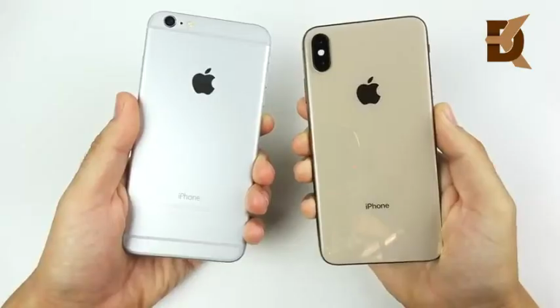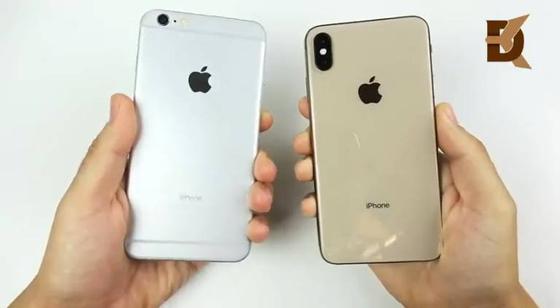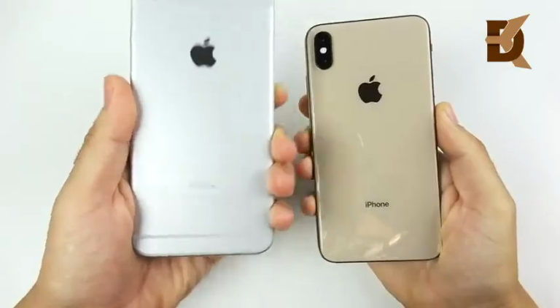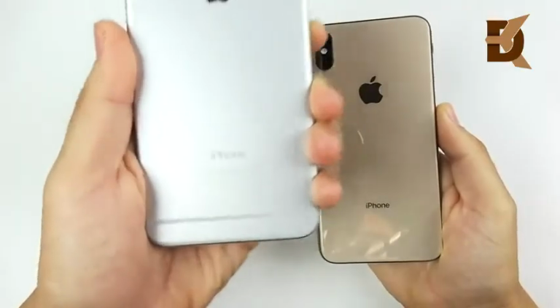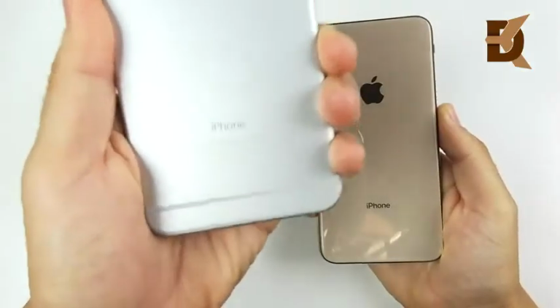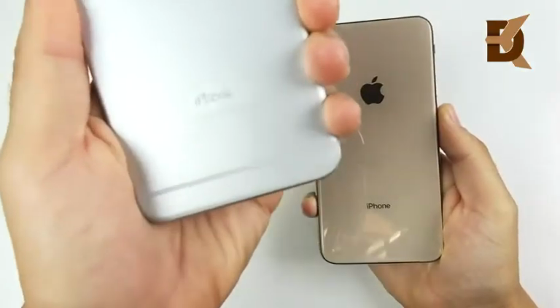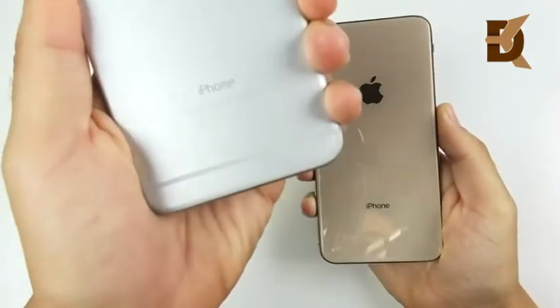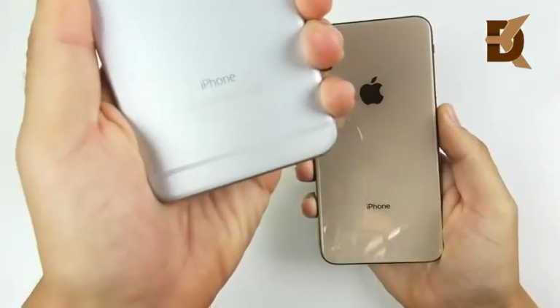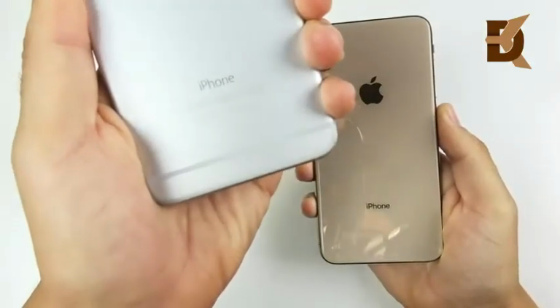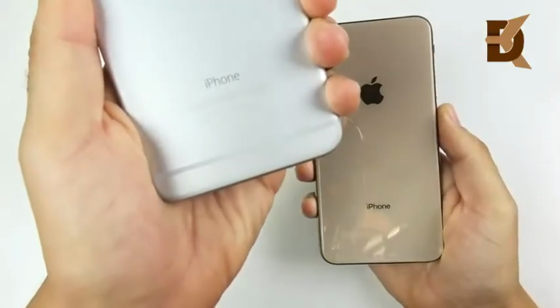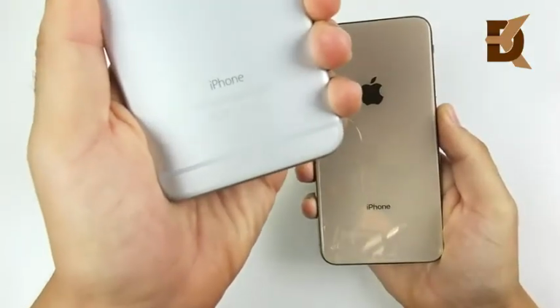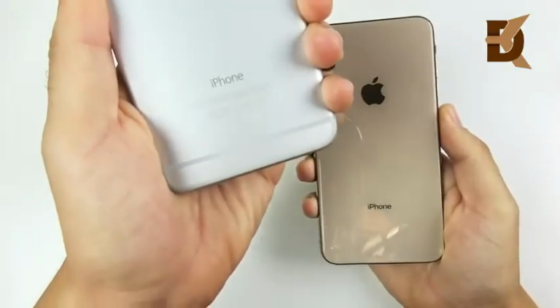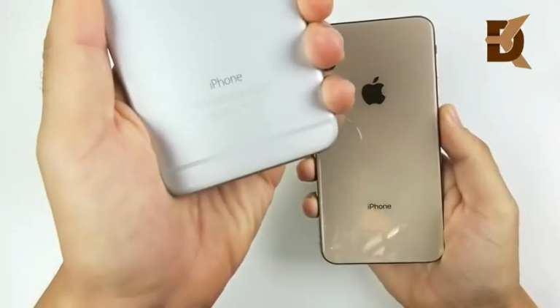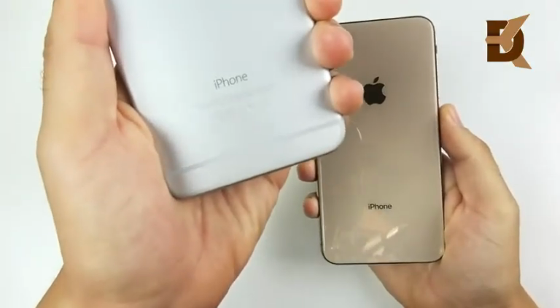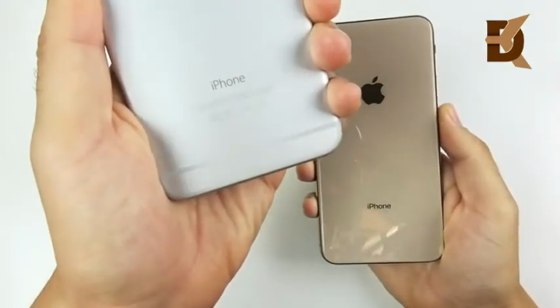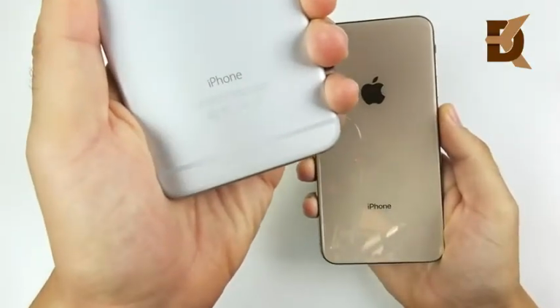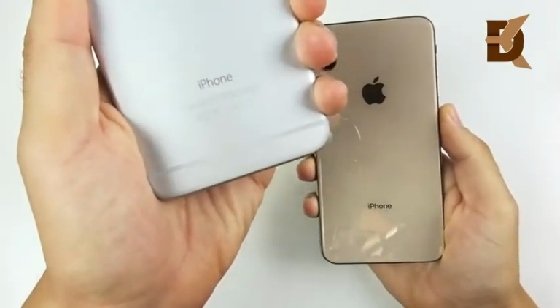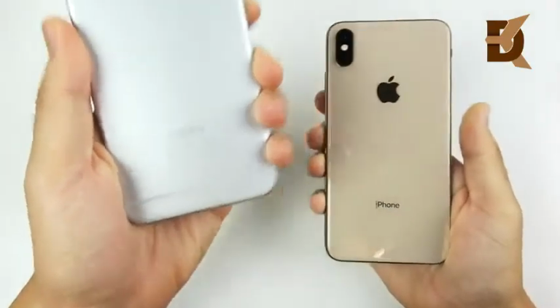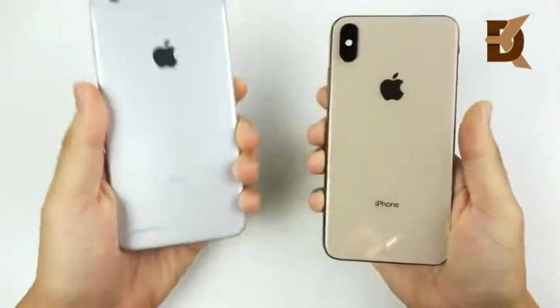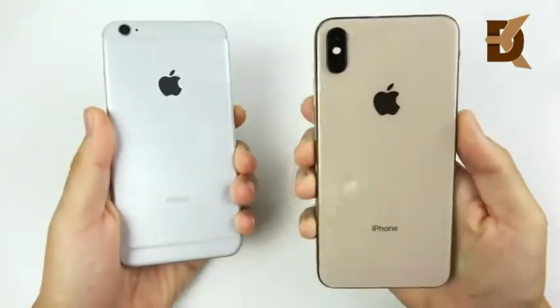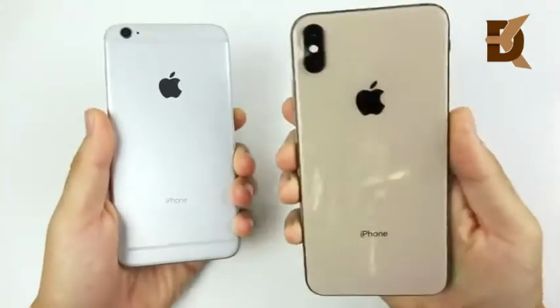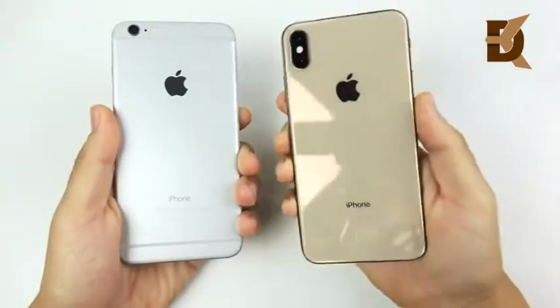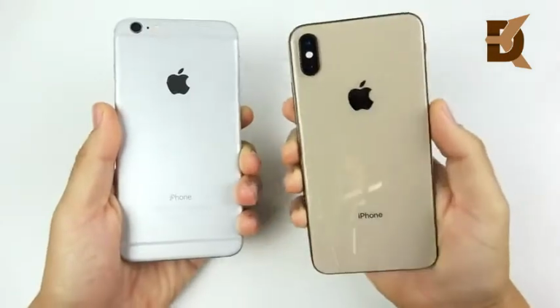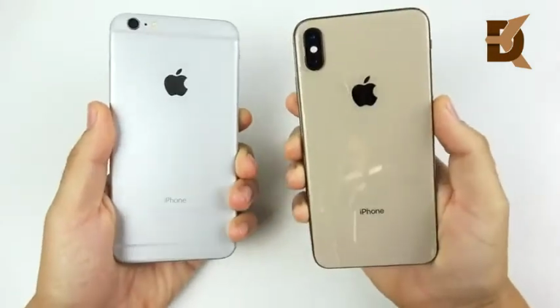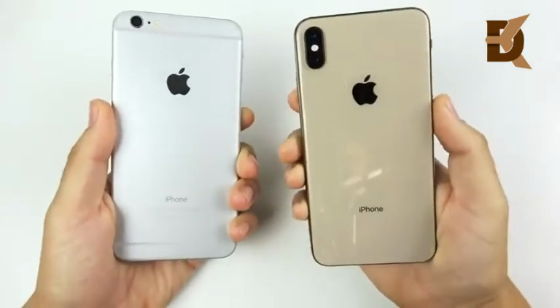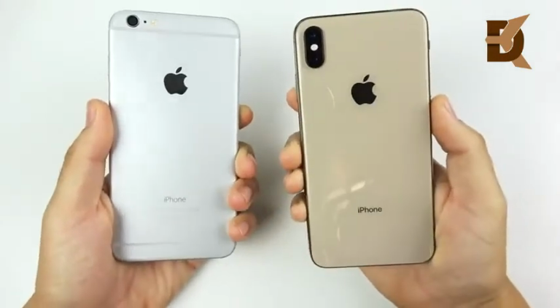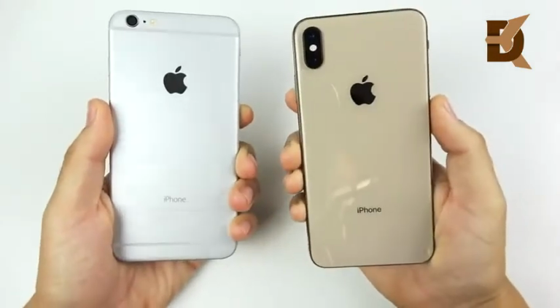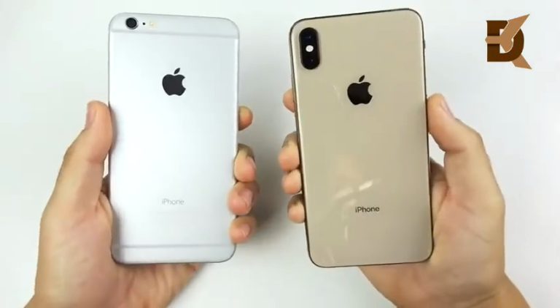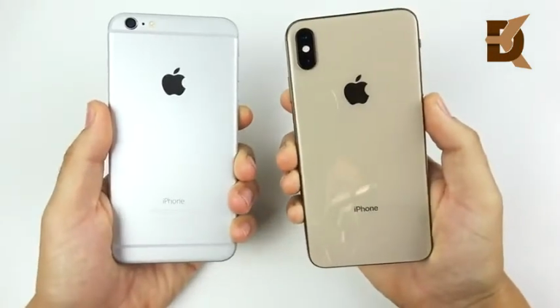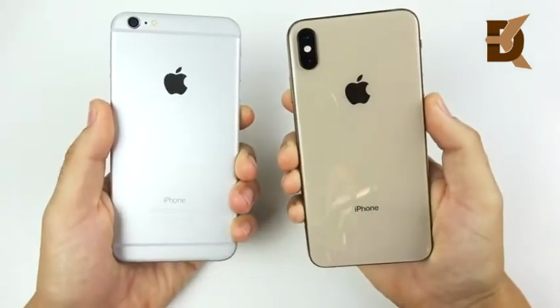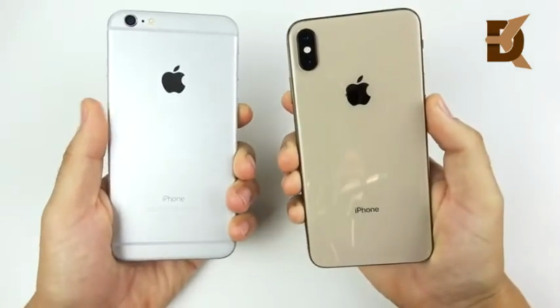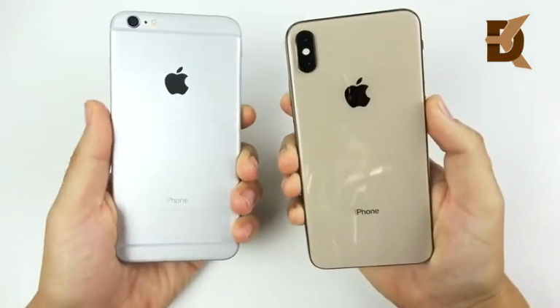Welcome to the iPhone 6 Plus — the 2014 model — versus the iPhone XS Max.